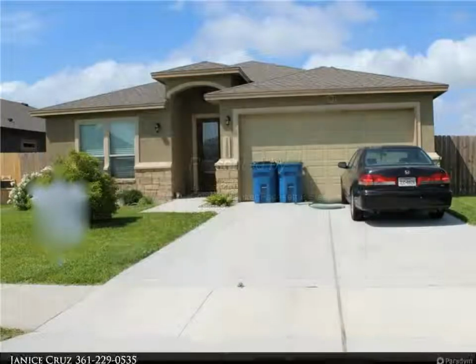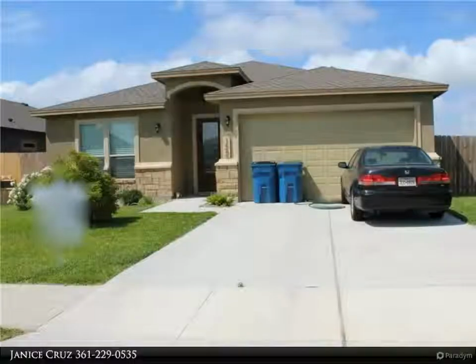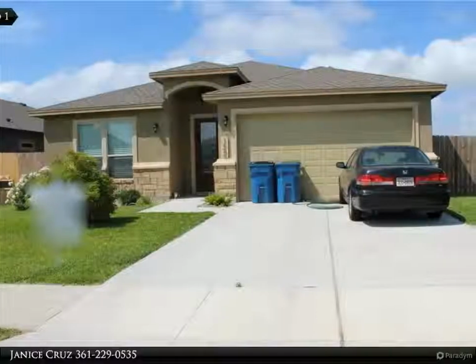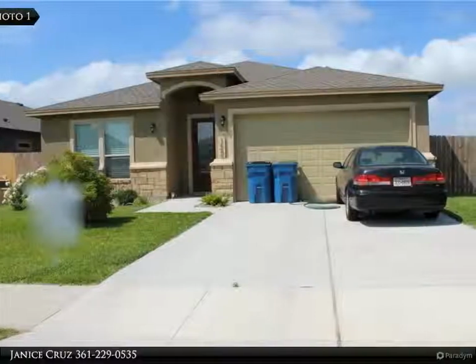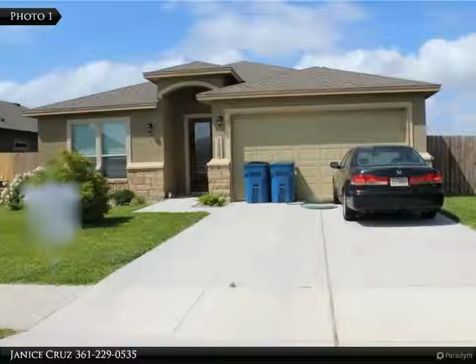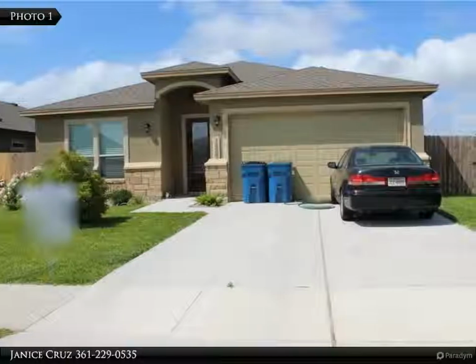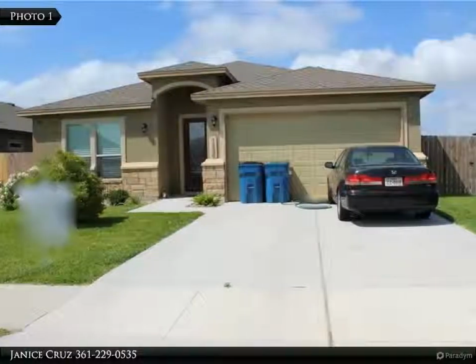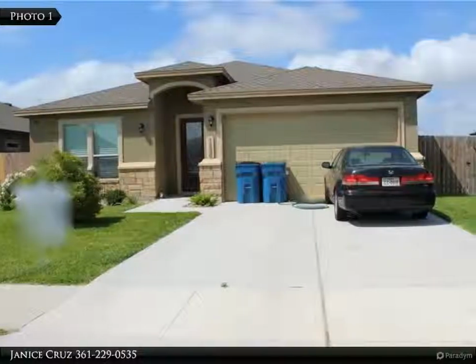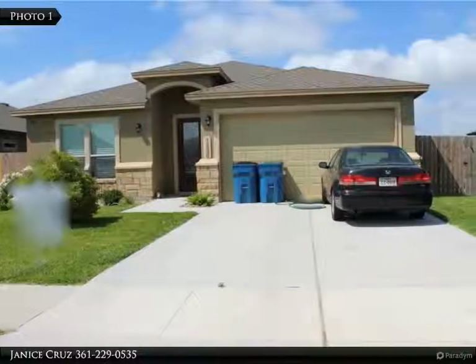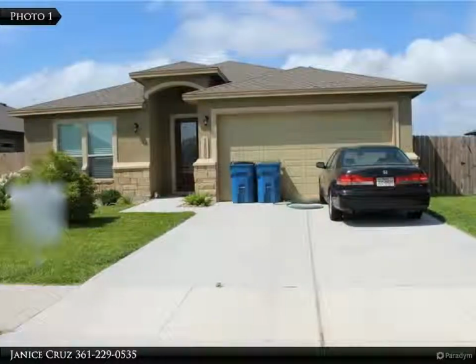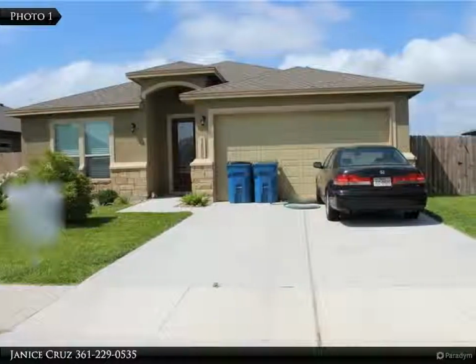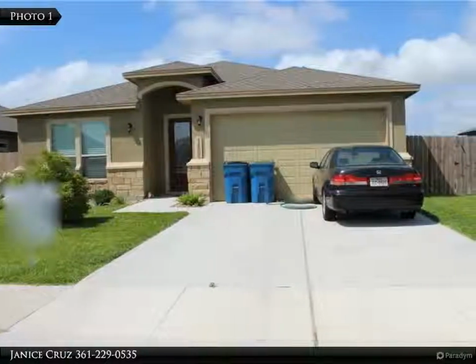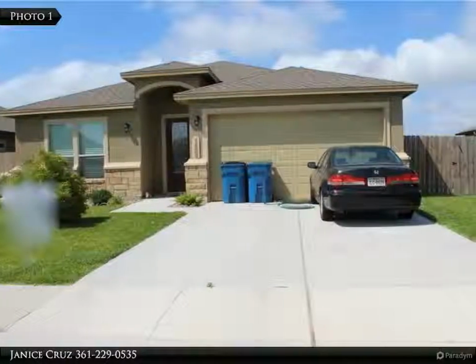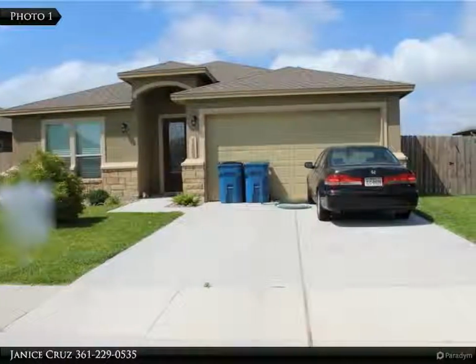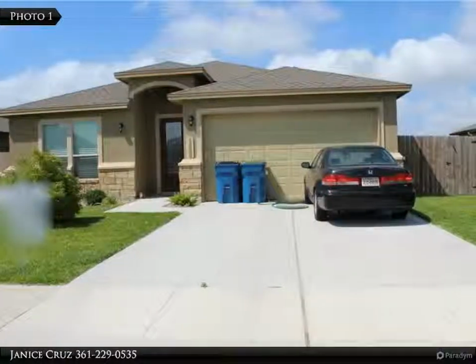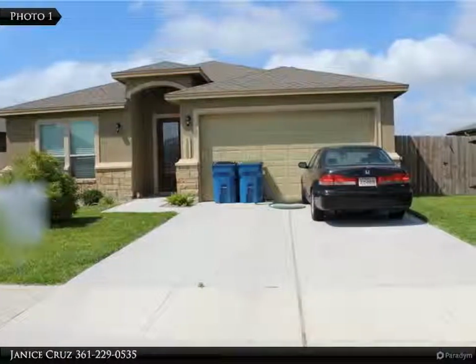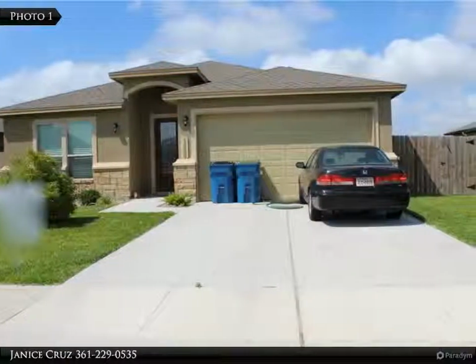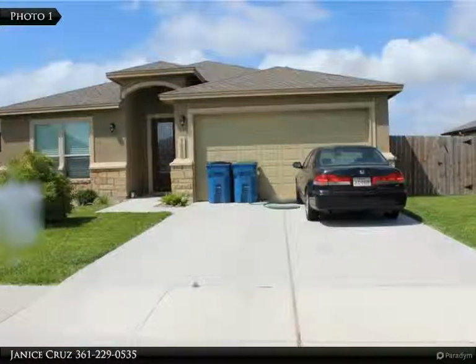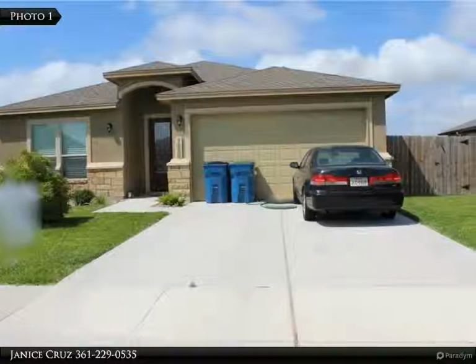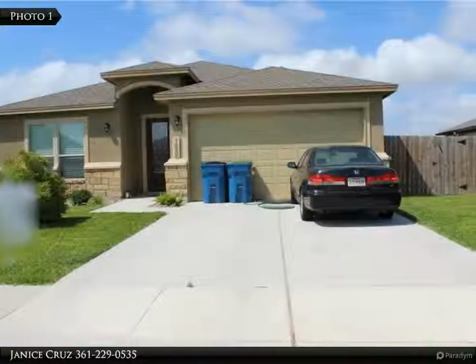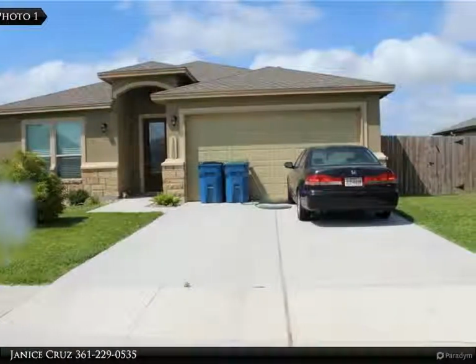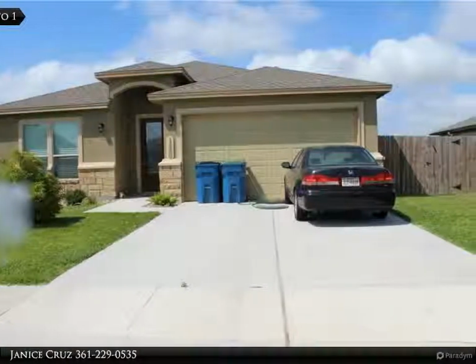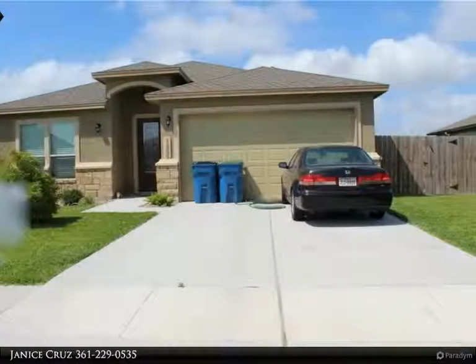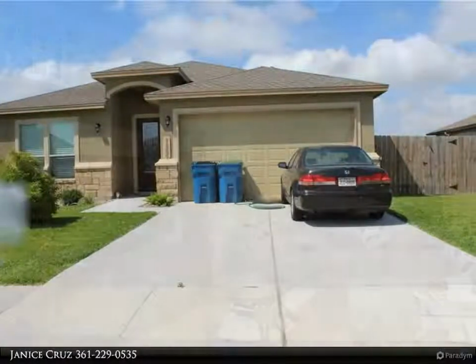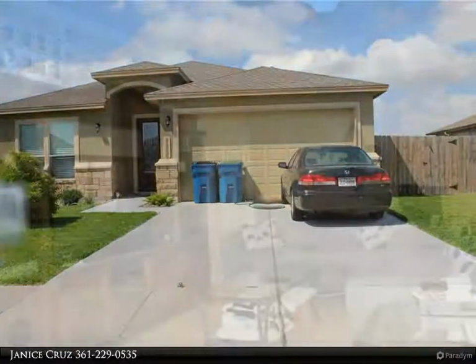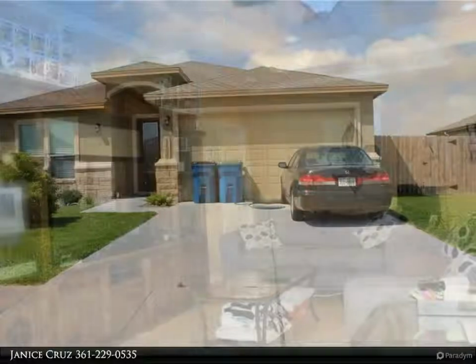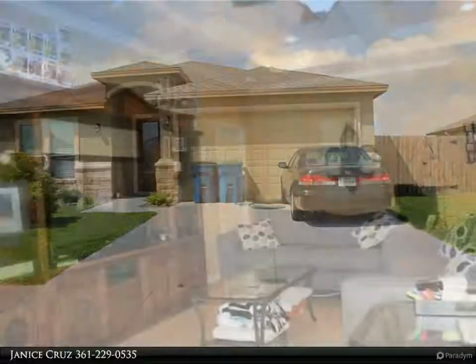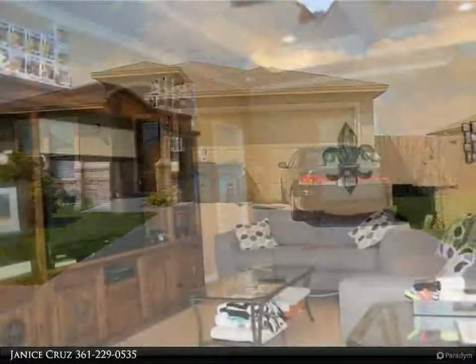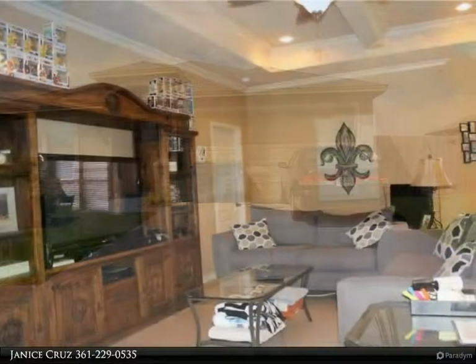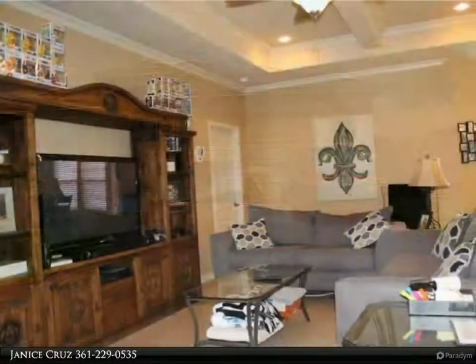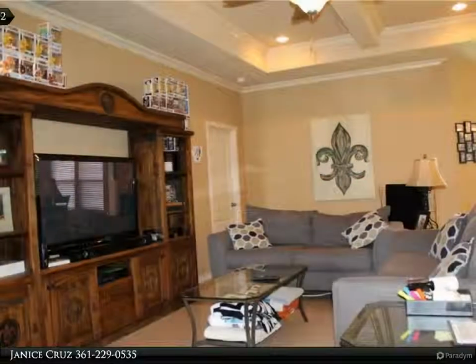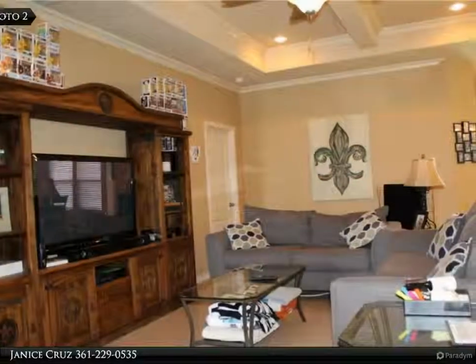Please call Janice Cruz for all of your real estate needs, 361-229-0535. Gorgeous Fox Home.